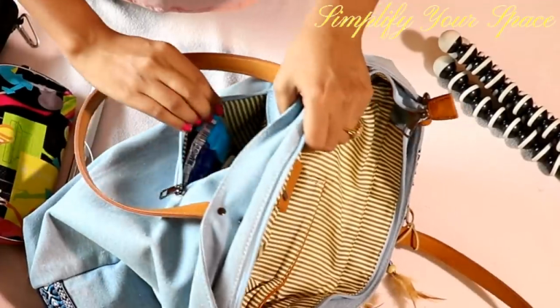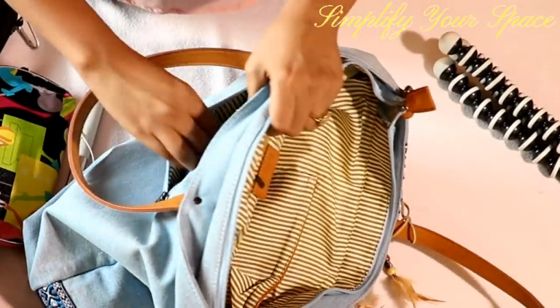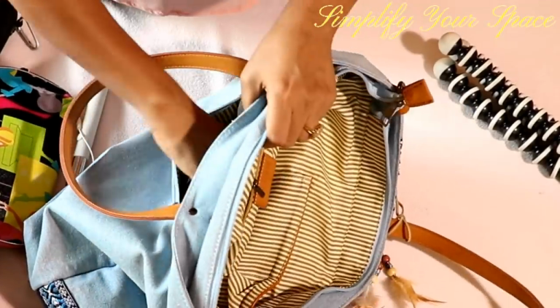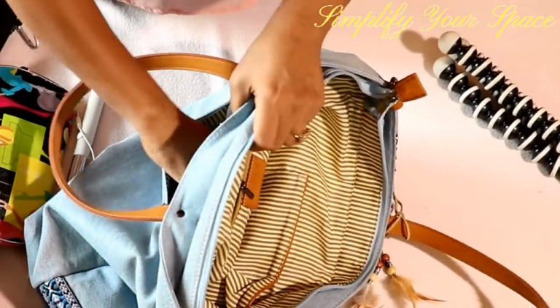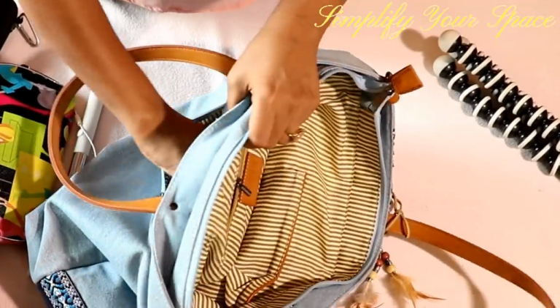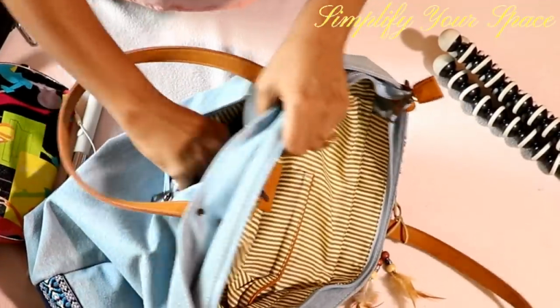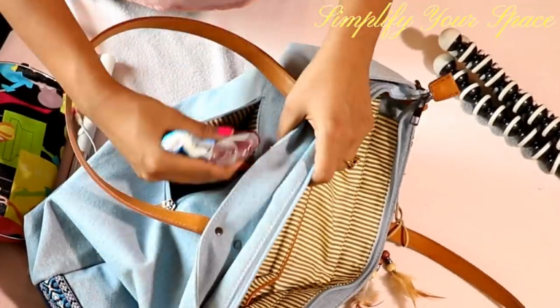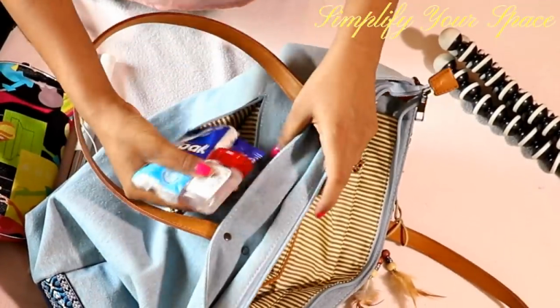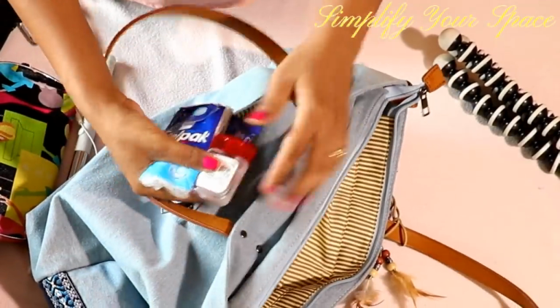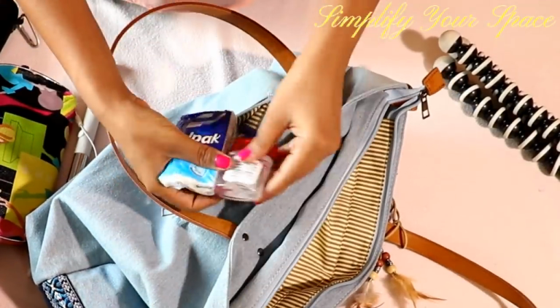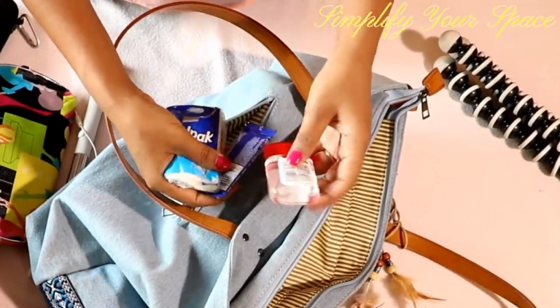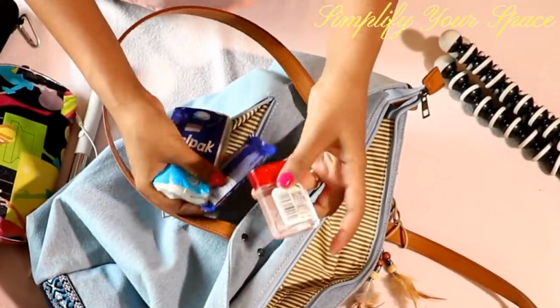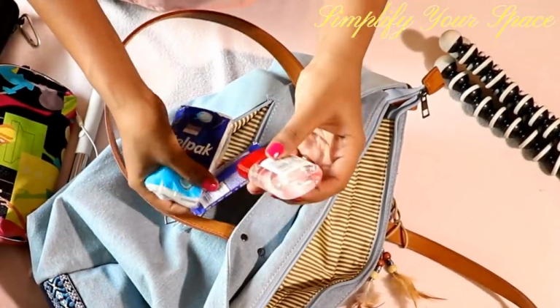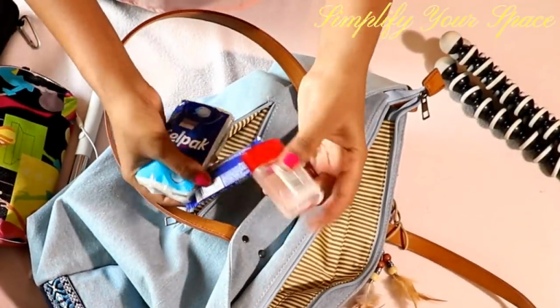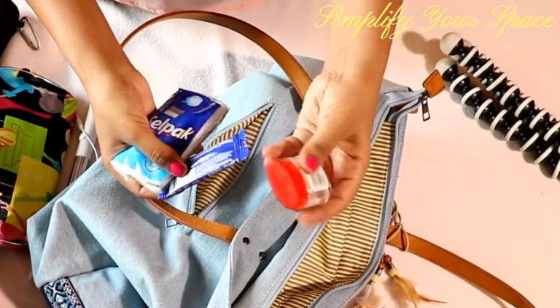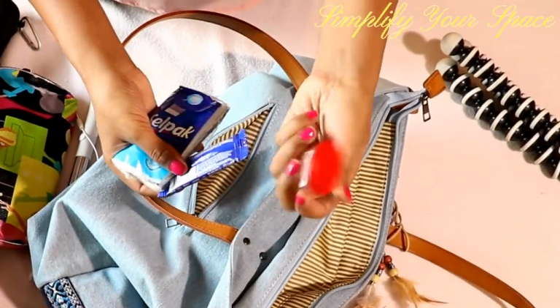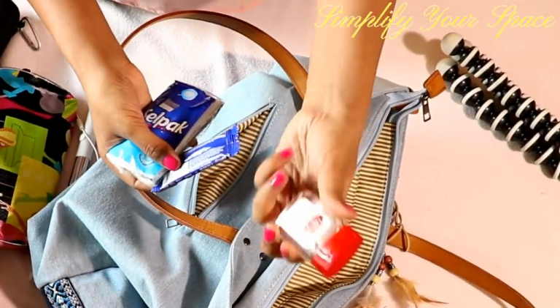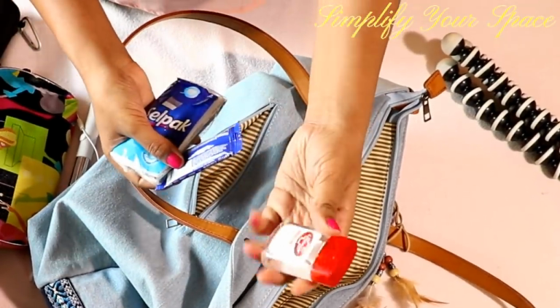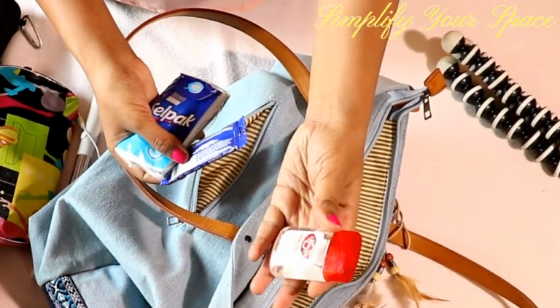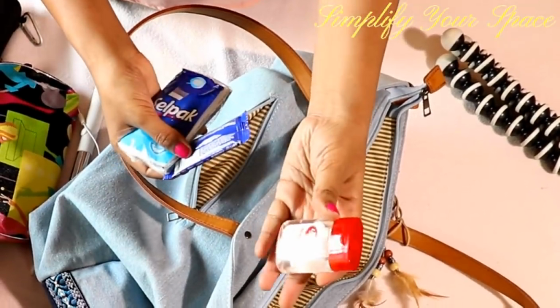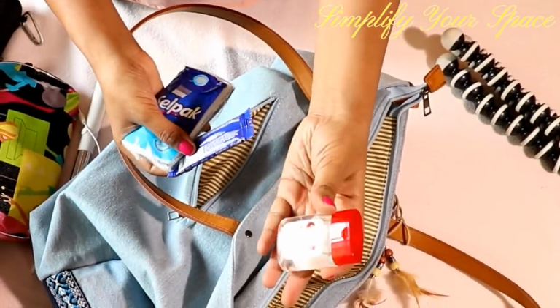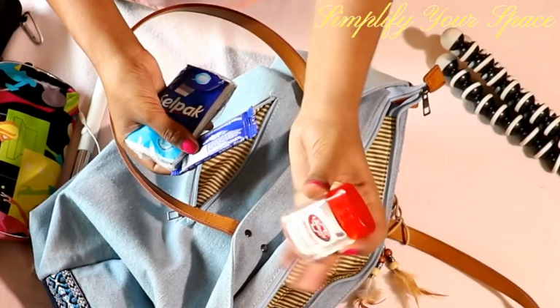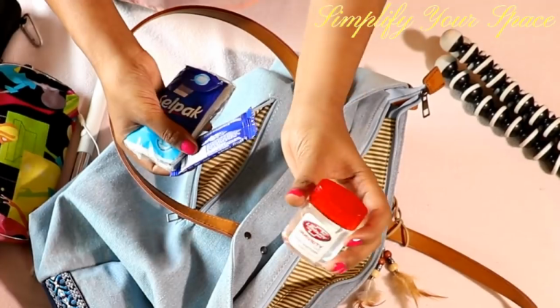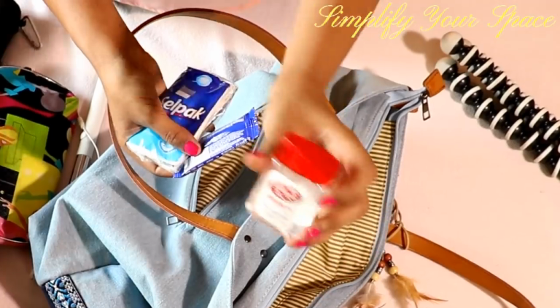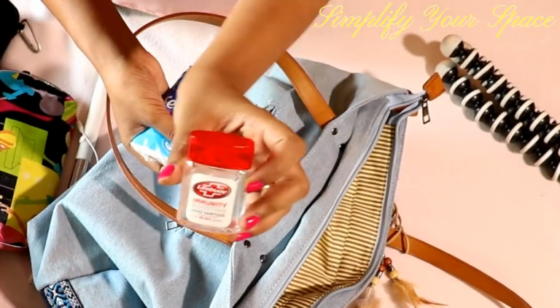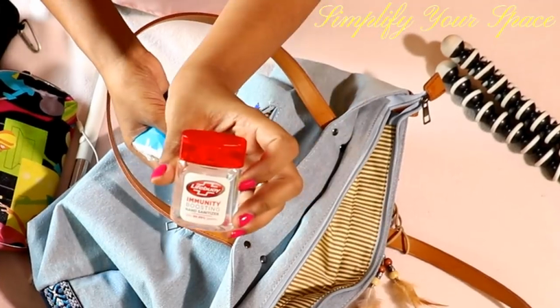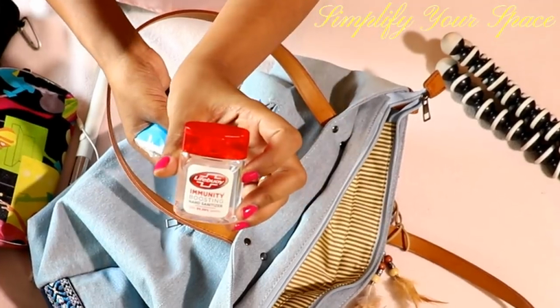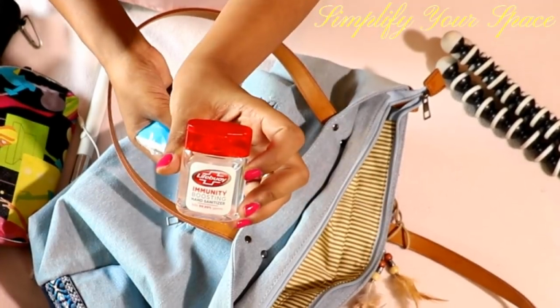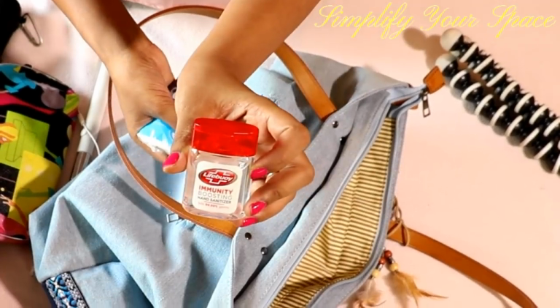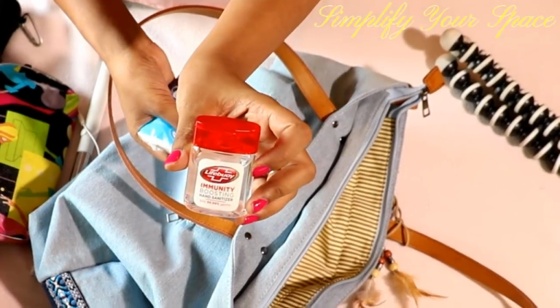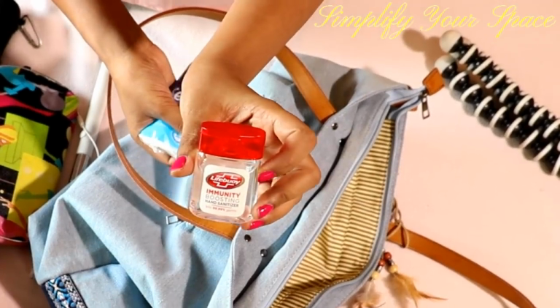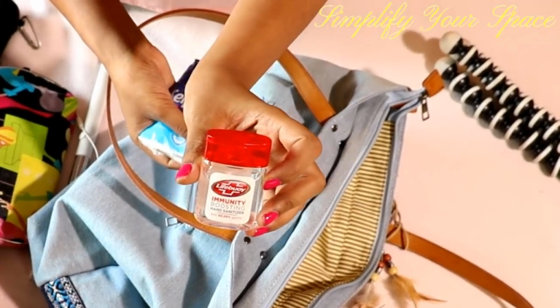Use the back pocket for quickly needed items such as hand sanitizer, paper napkins and mints.